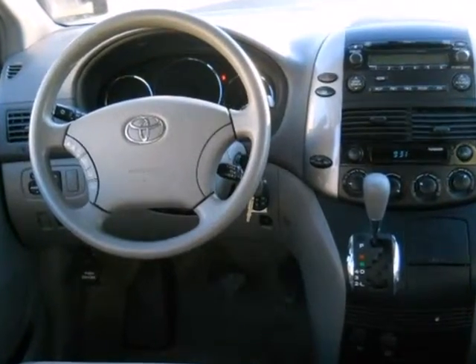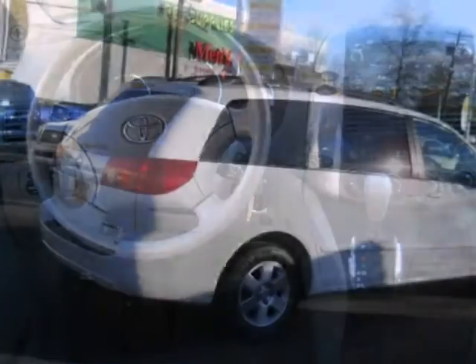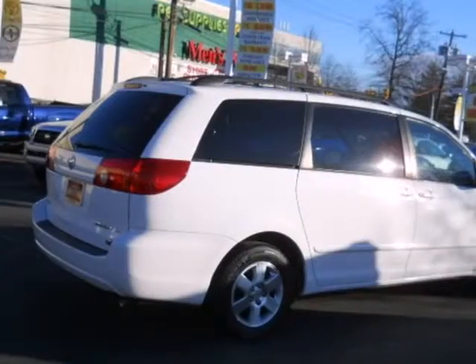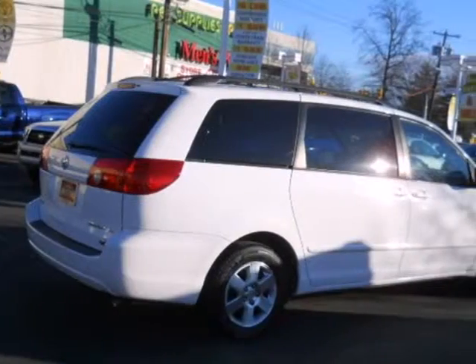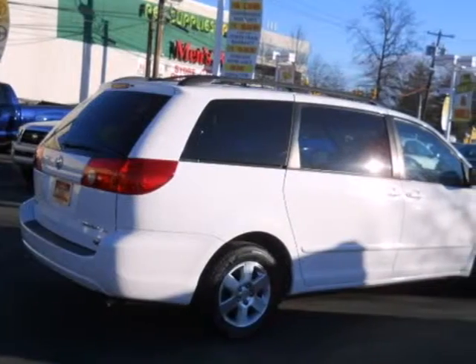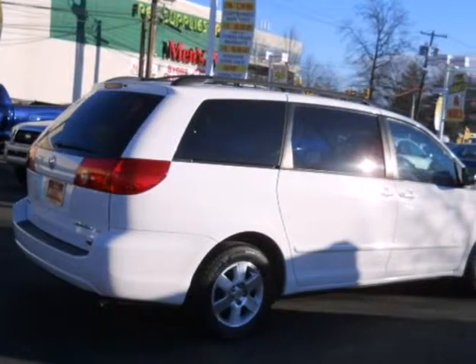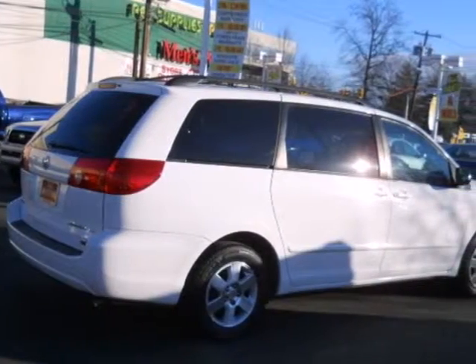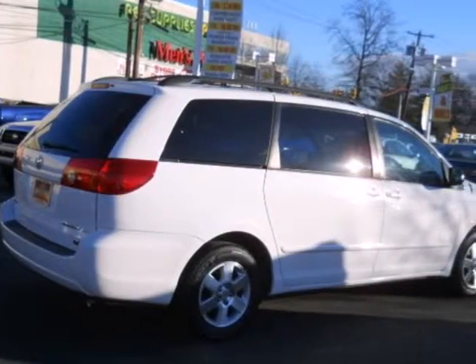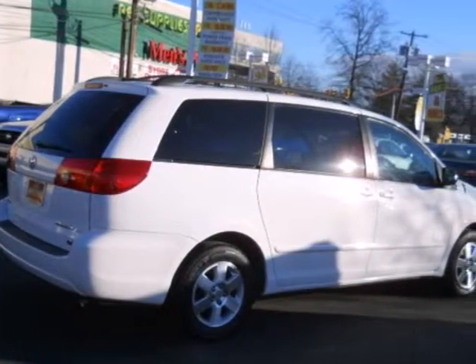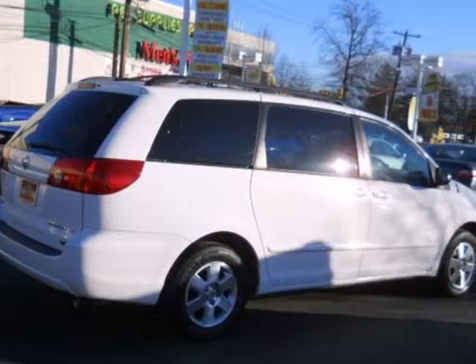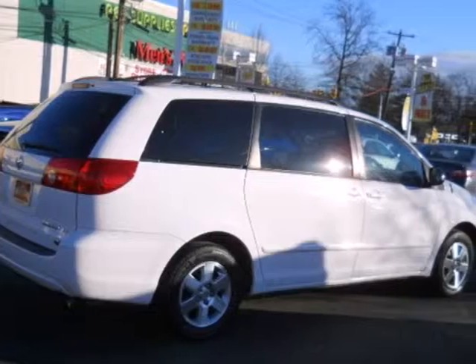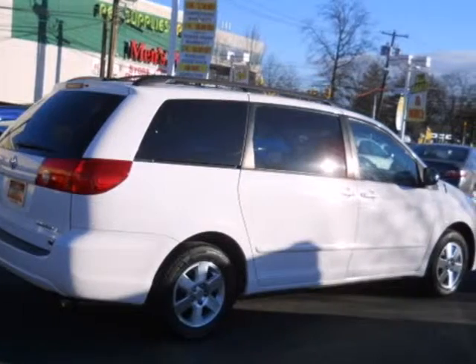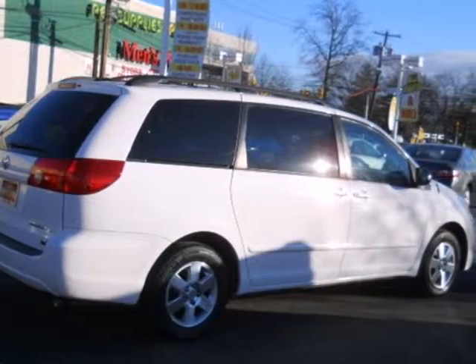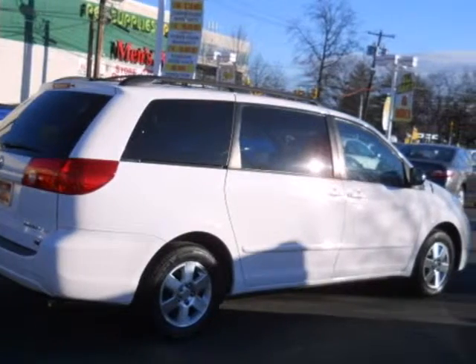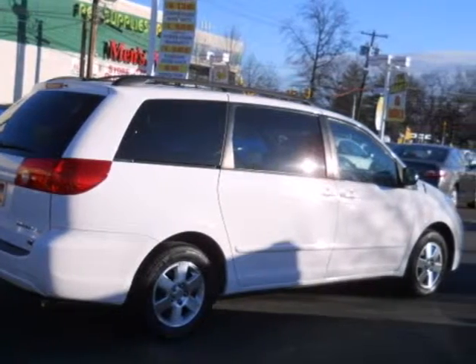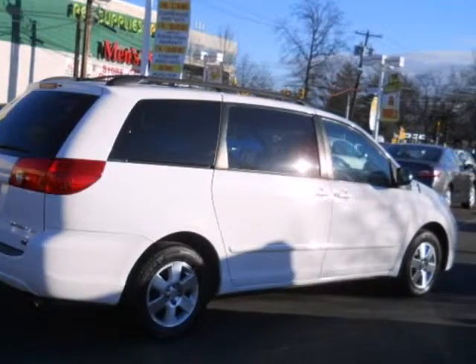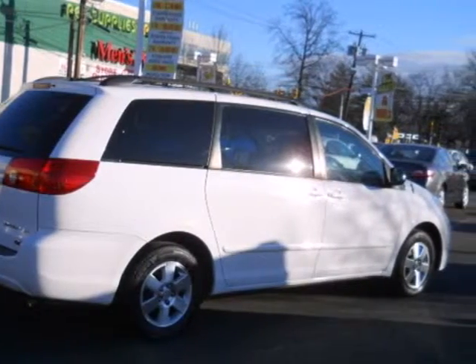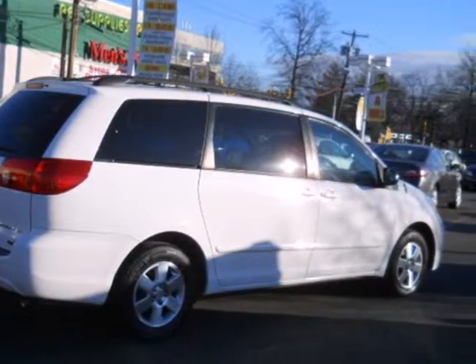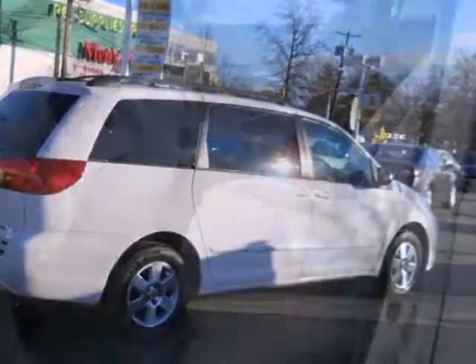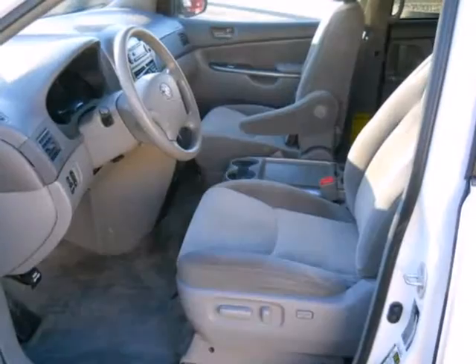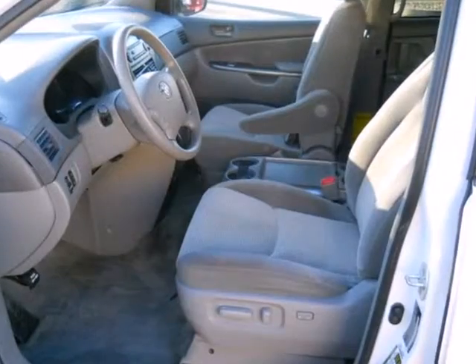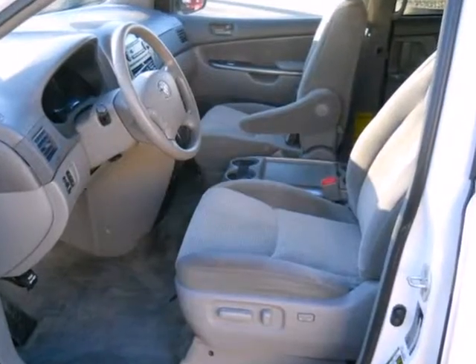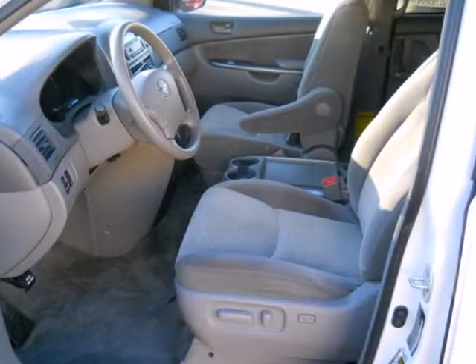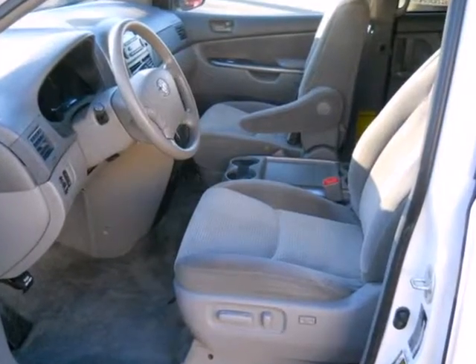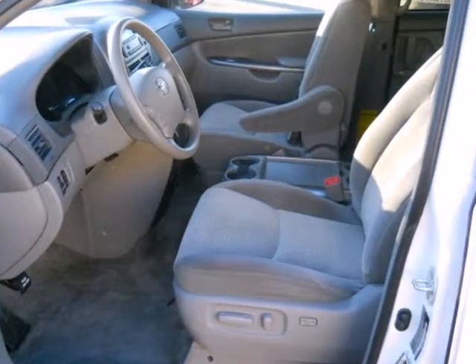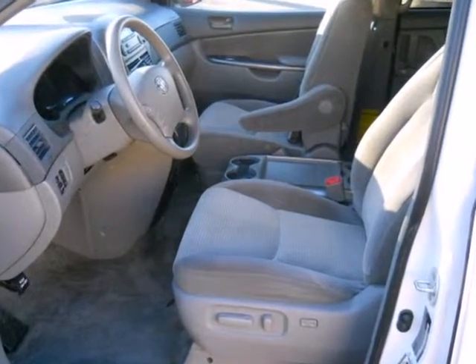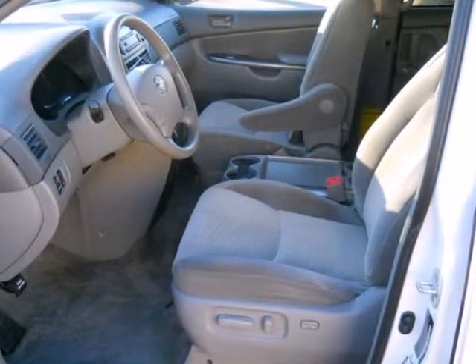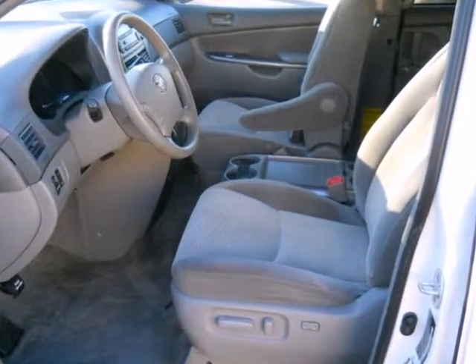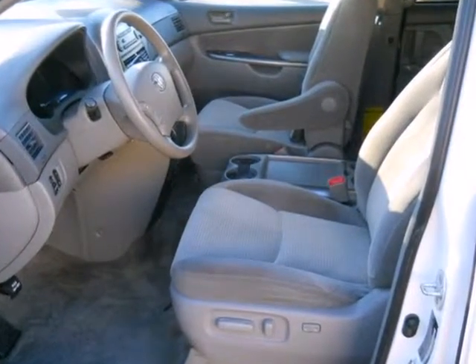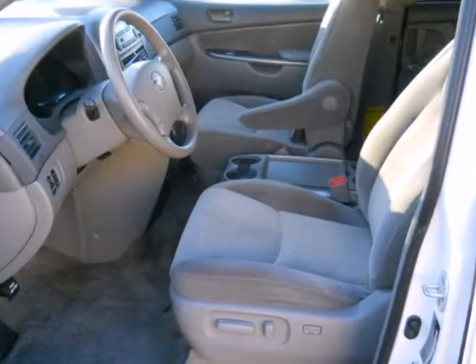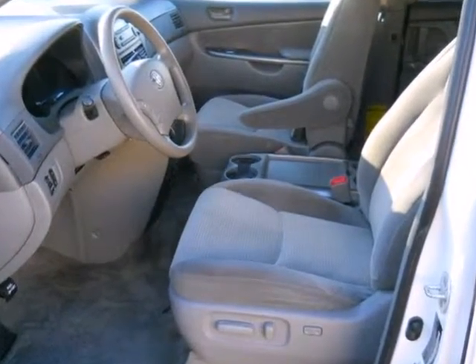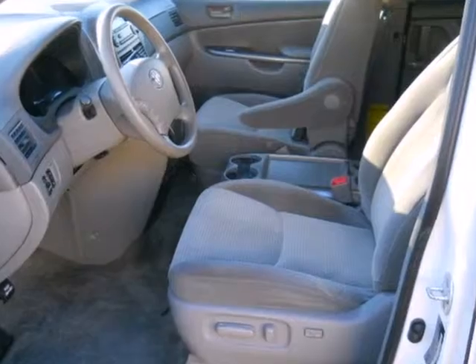With numerous conveniences, Toyota quality and reliability, and a long list of safety features, this Sienna is a great buy. Come on in today and see it for yourself.